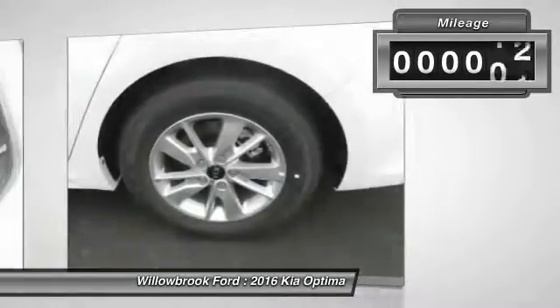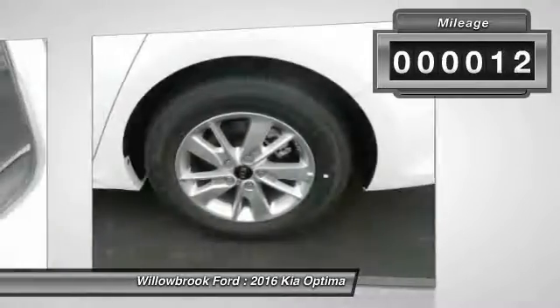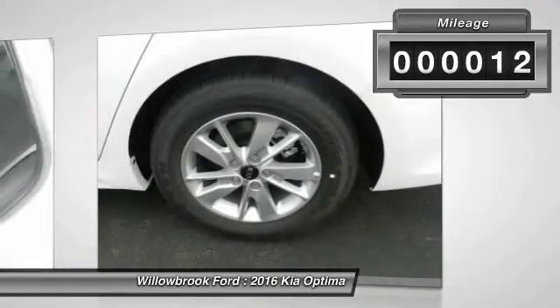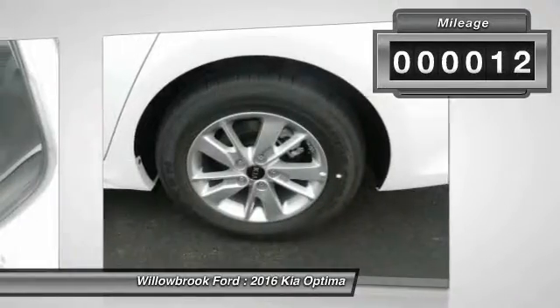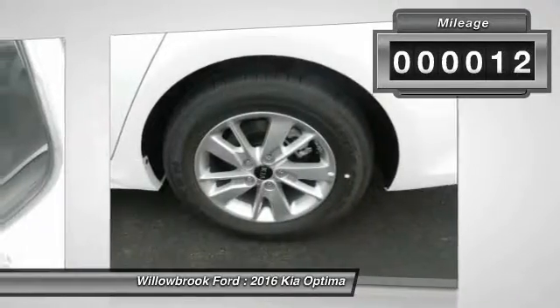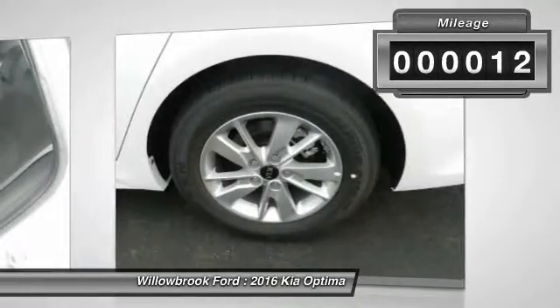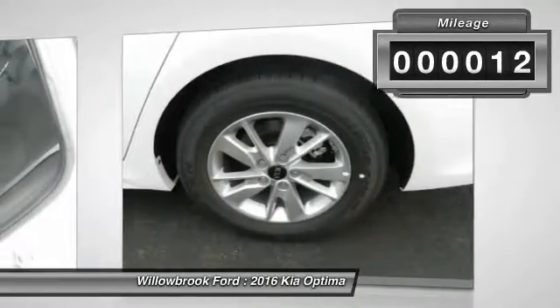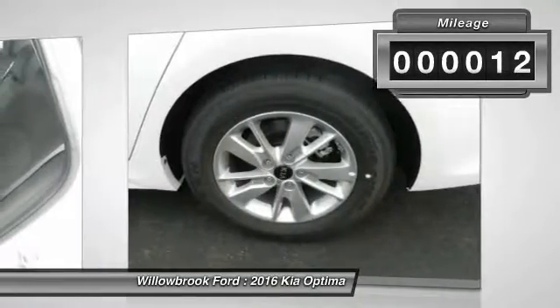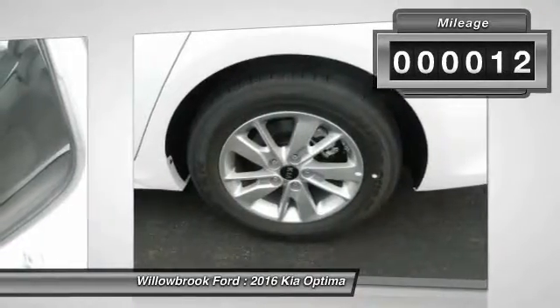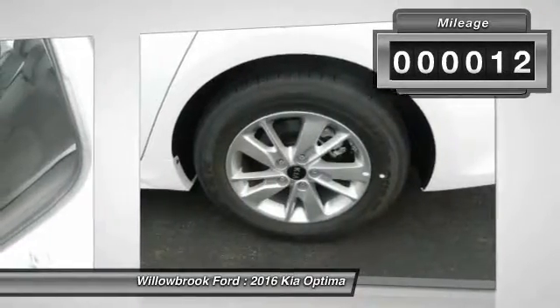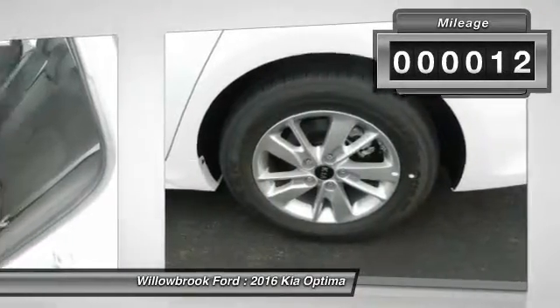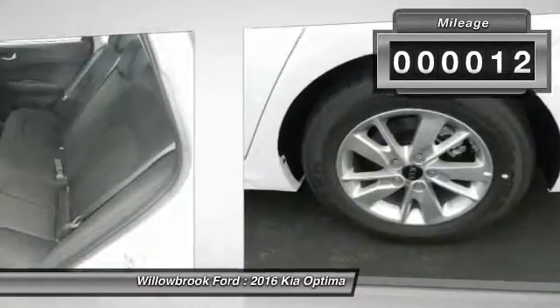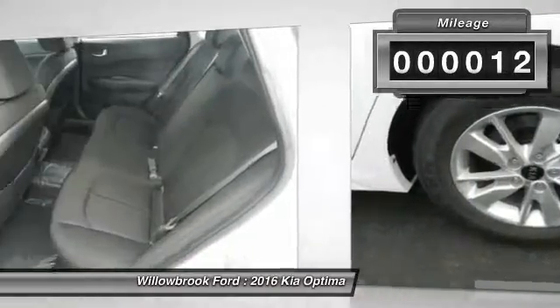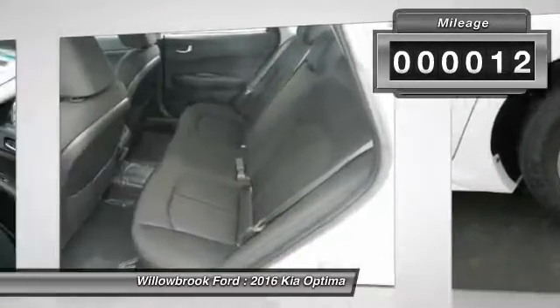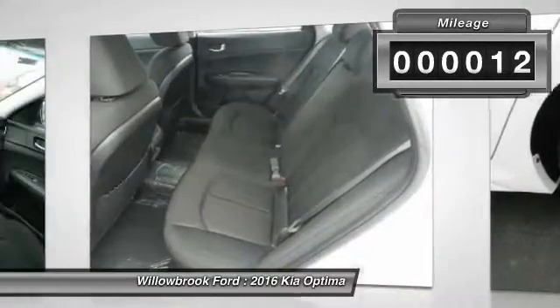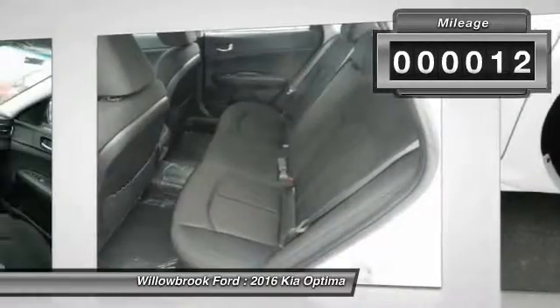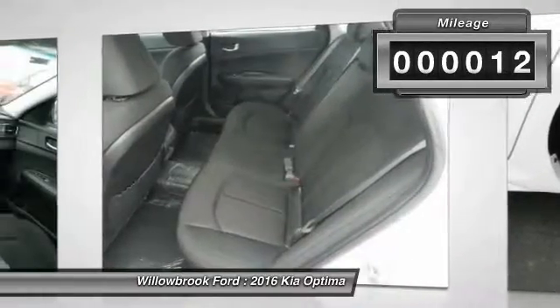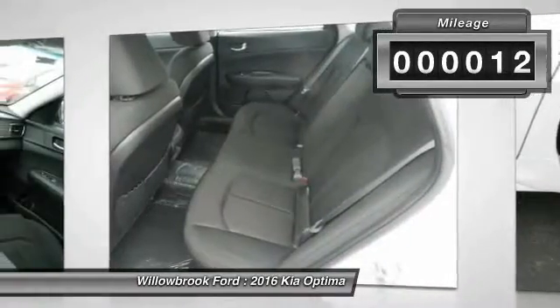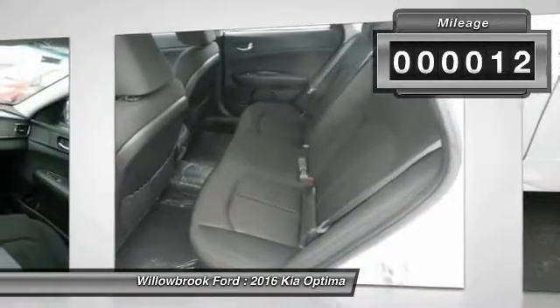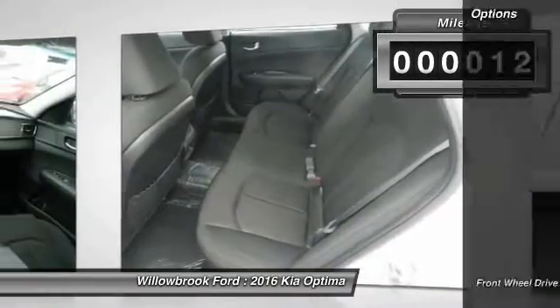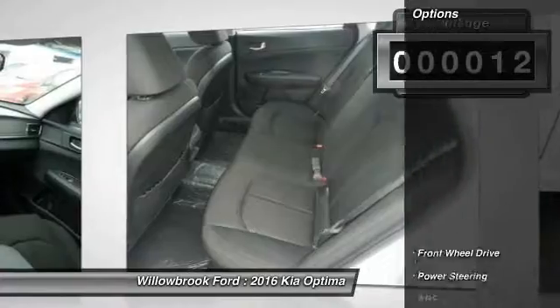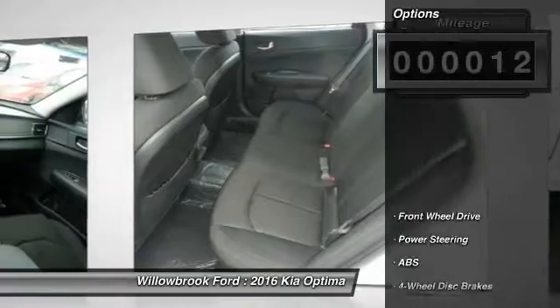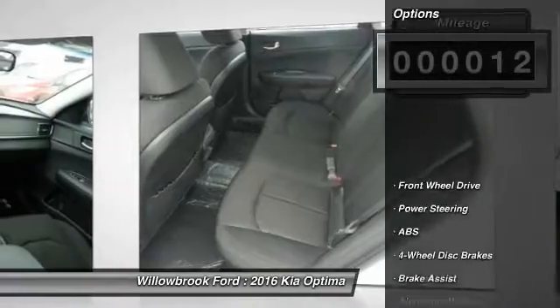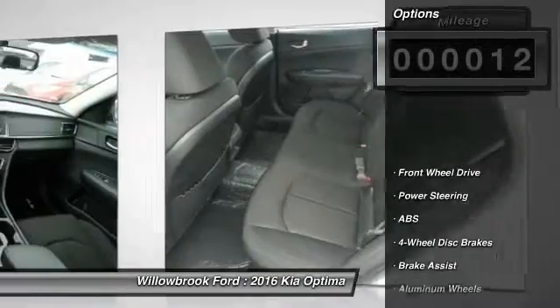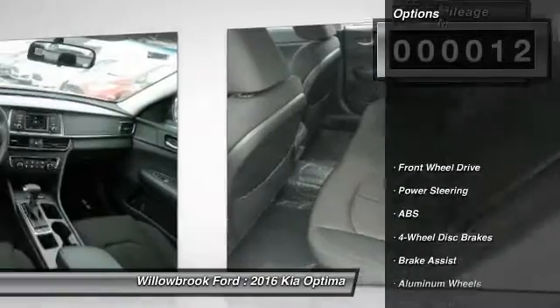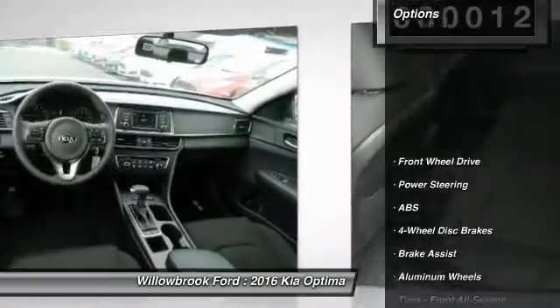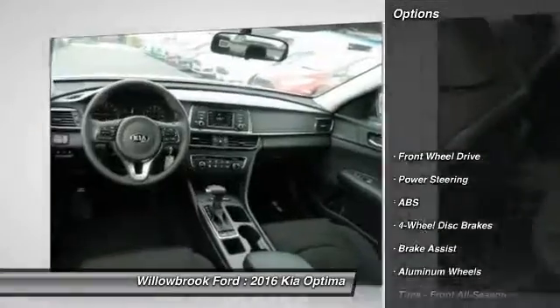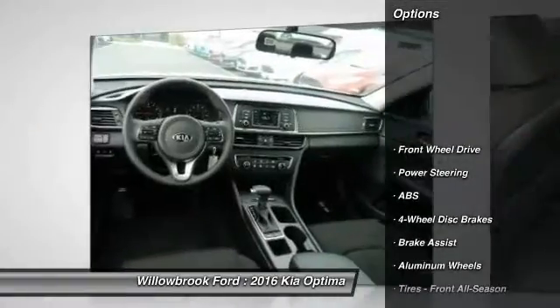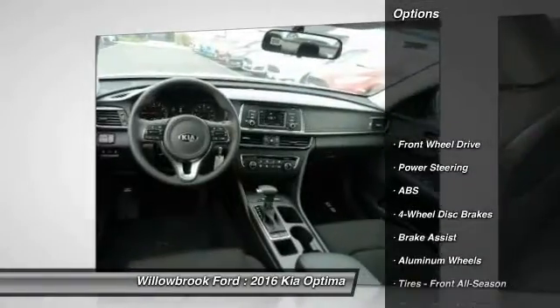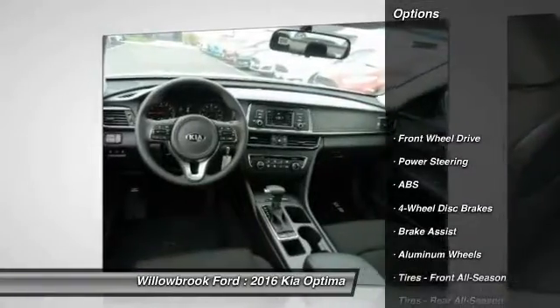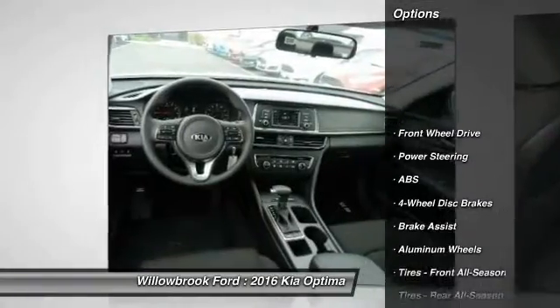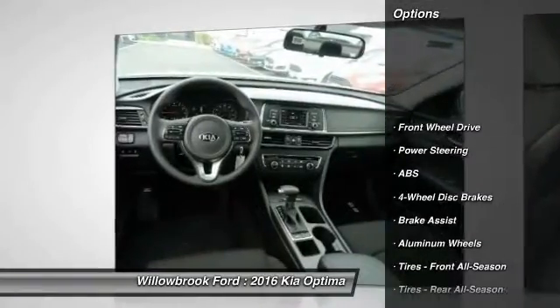This vehicle has less than 100 miles. Here are some of this vehicle's great options: Keyless Entry,